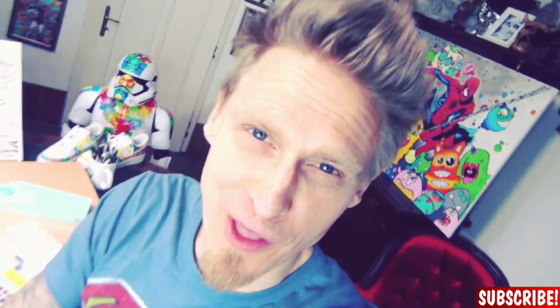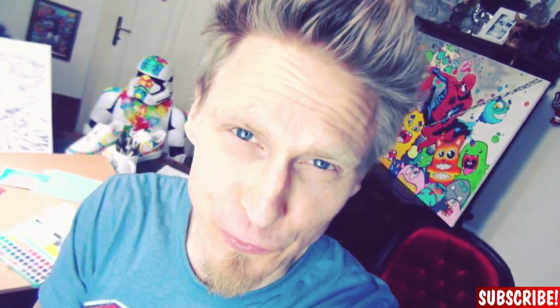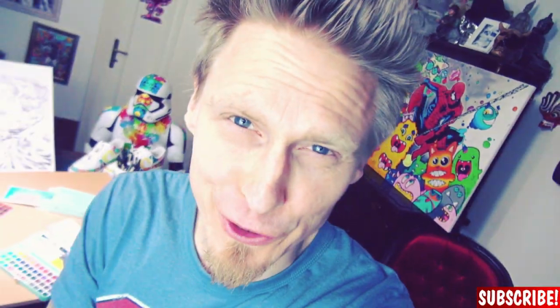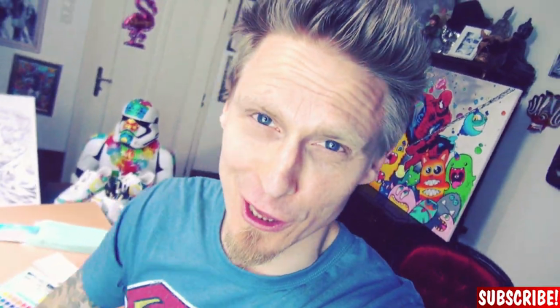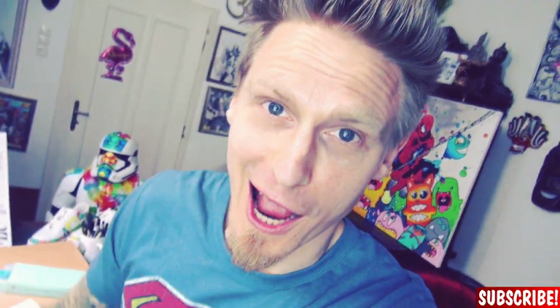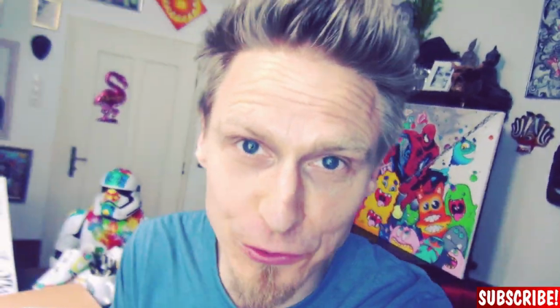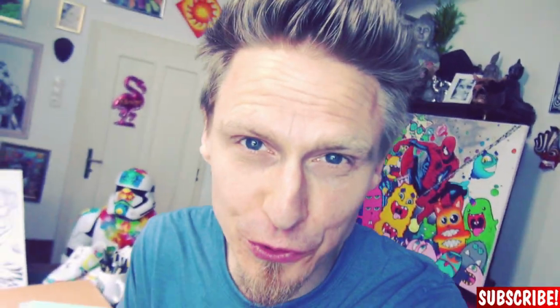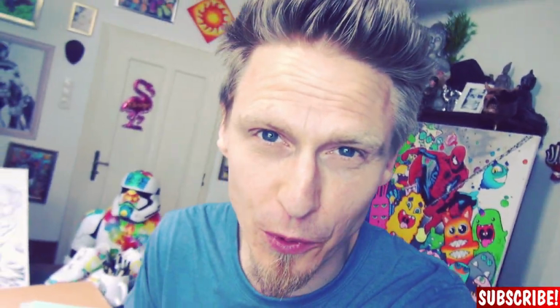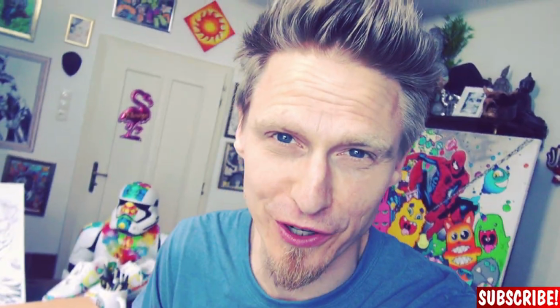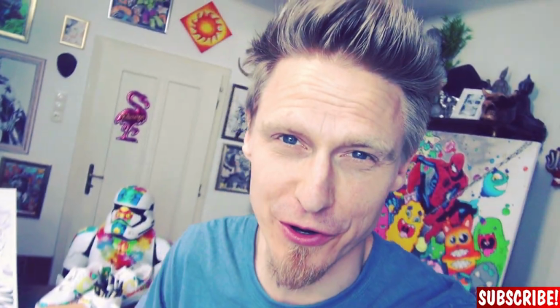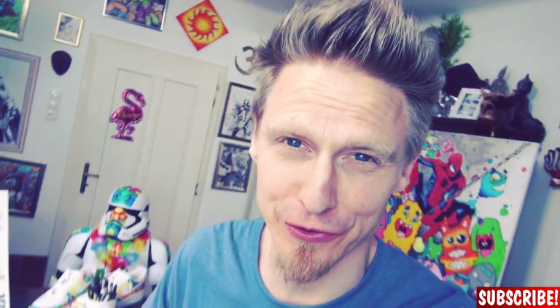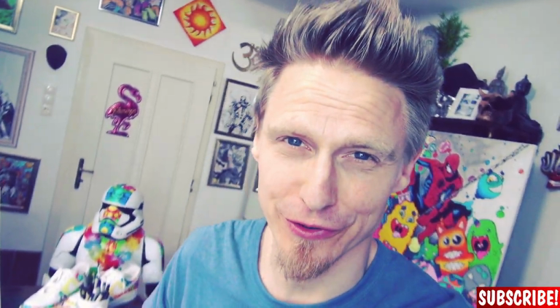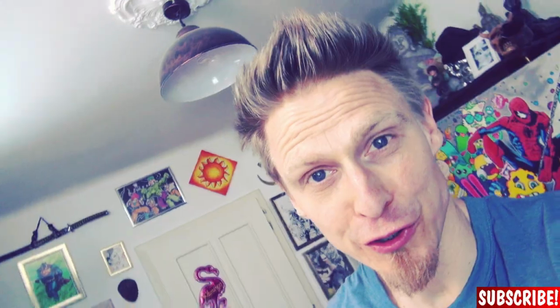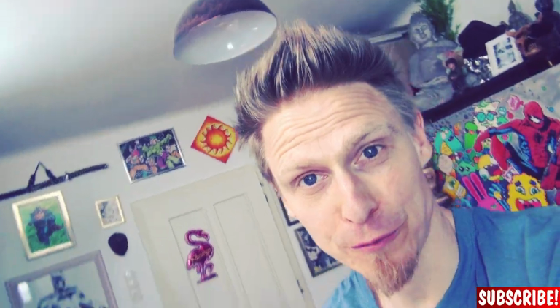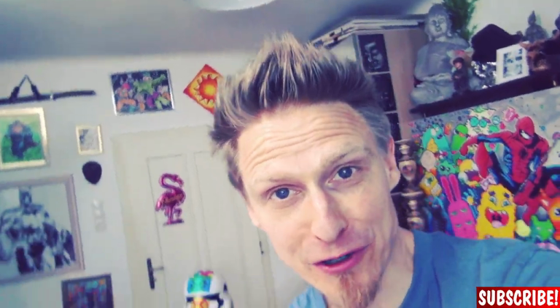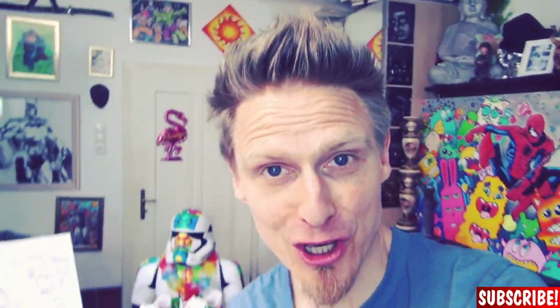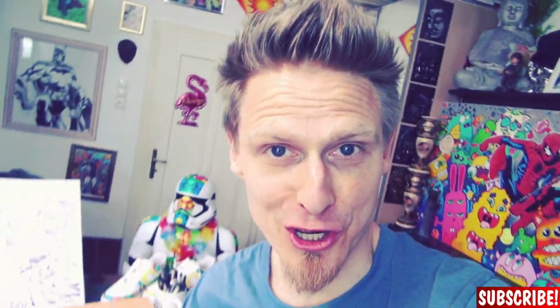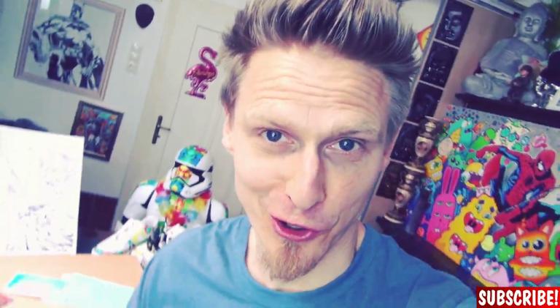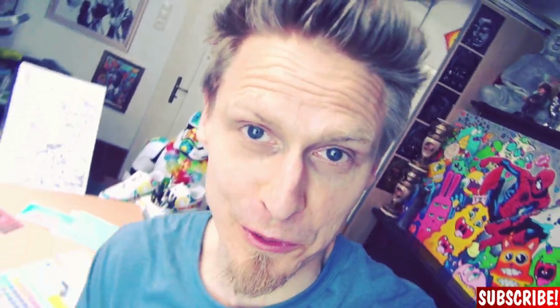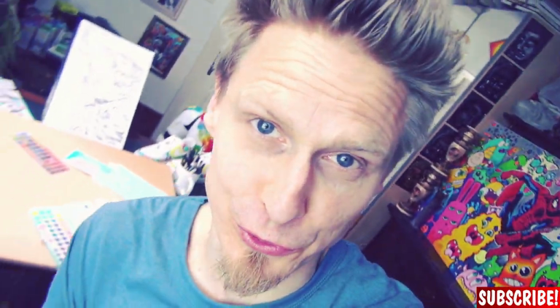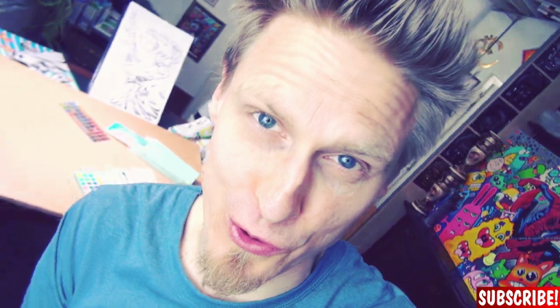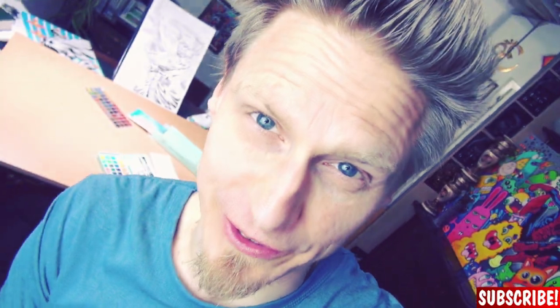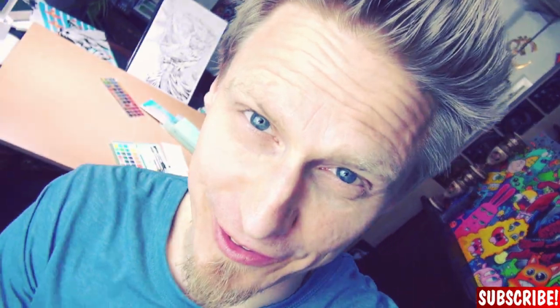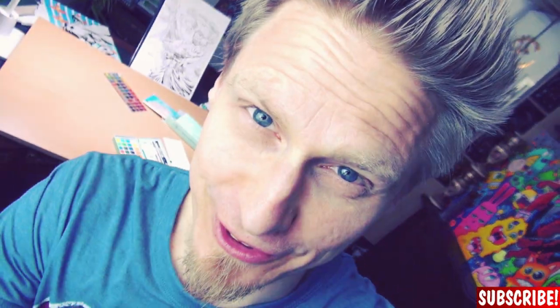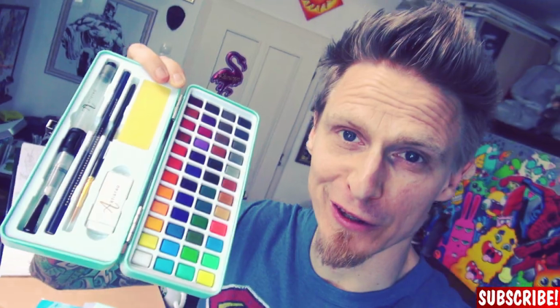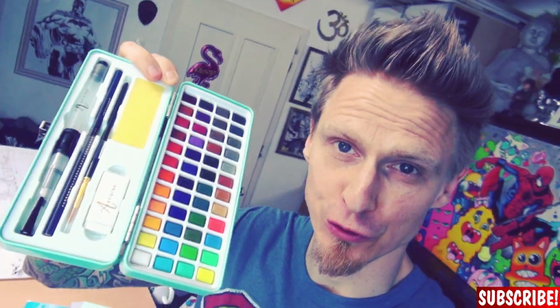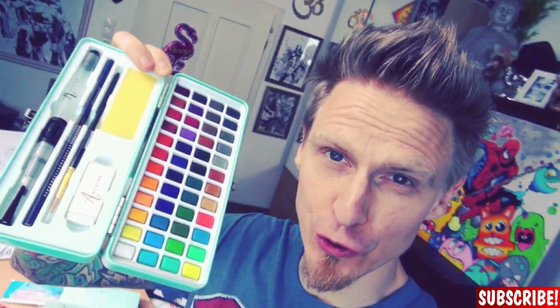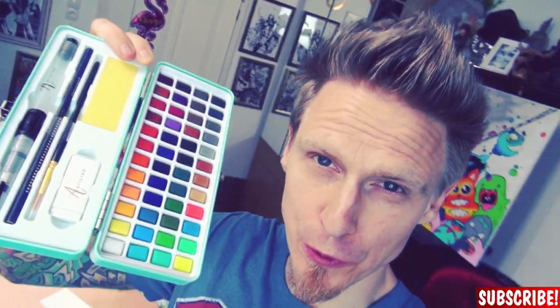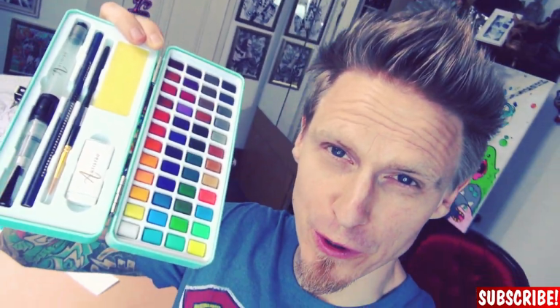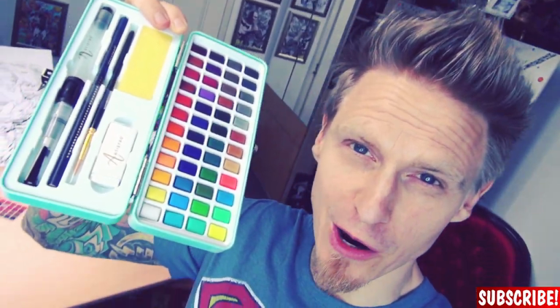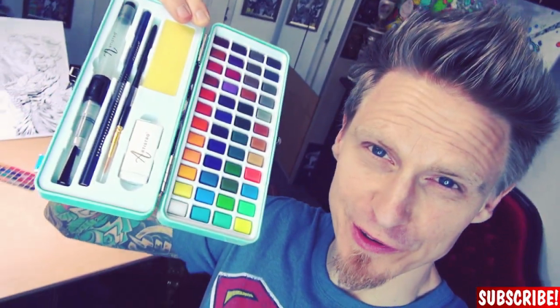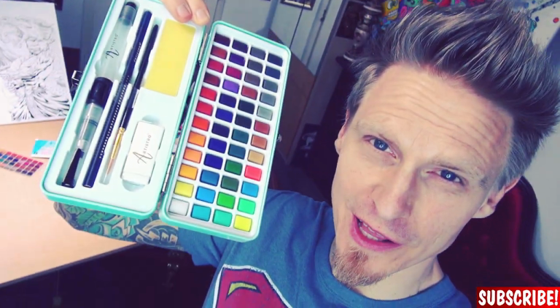But now for real — how to use watercolors, especially in comic book drawings?